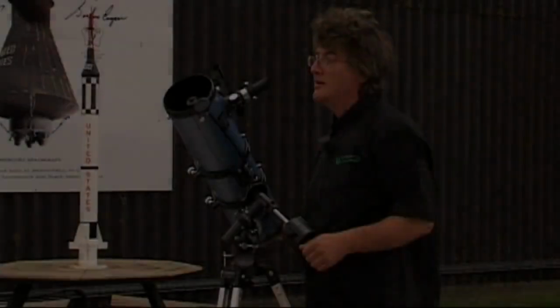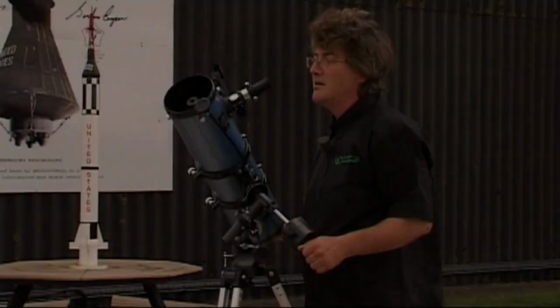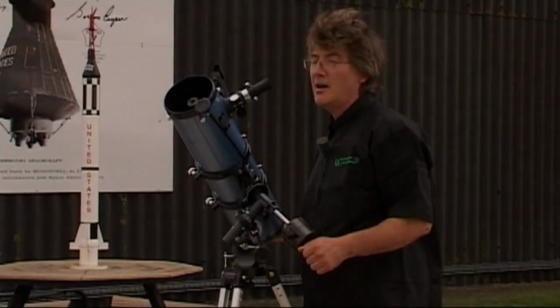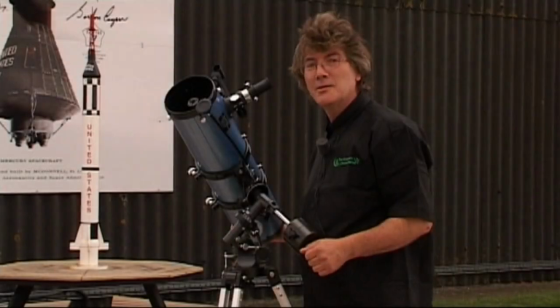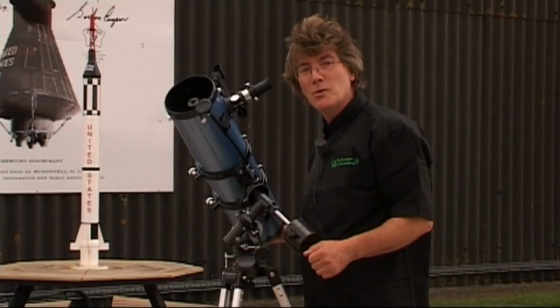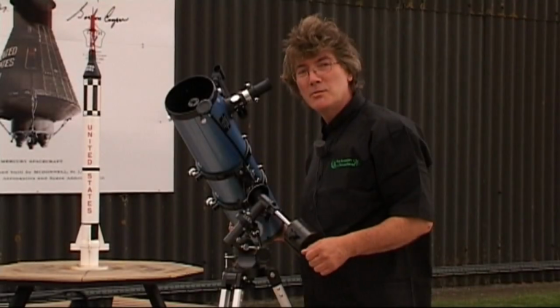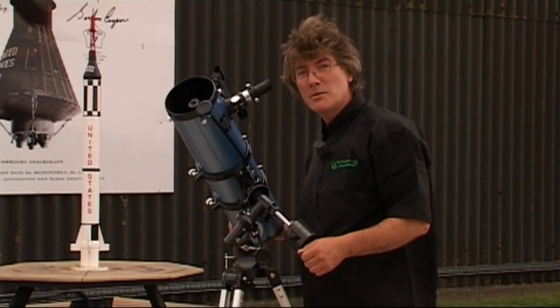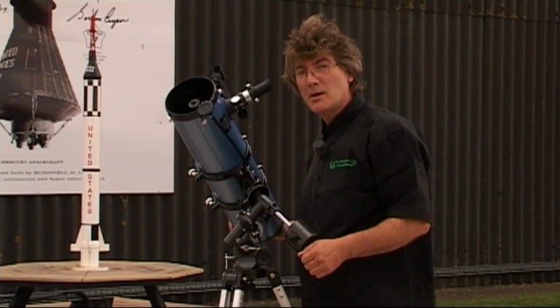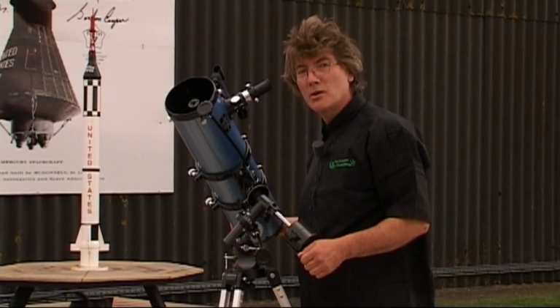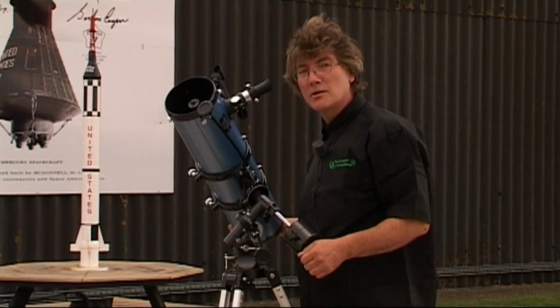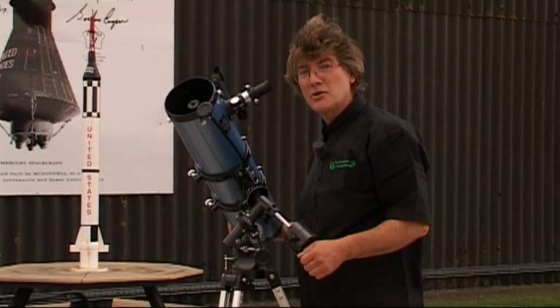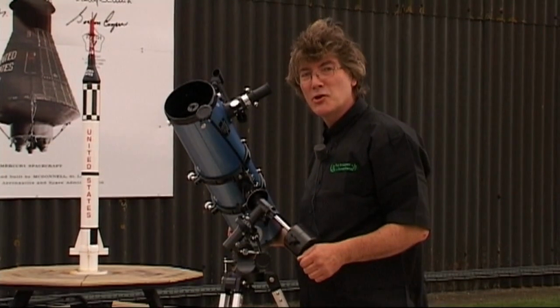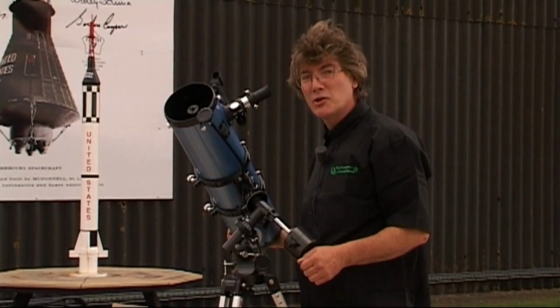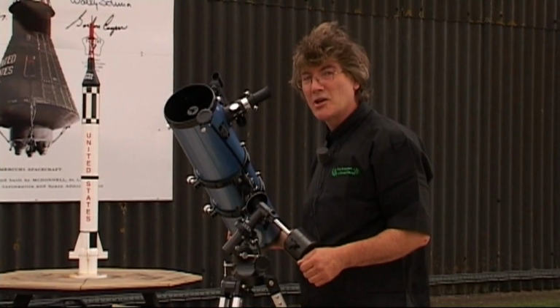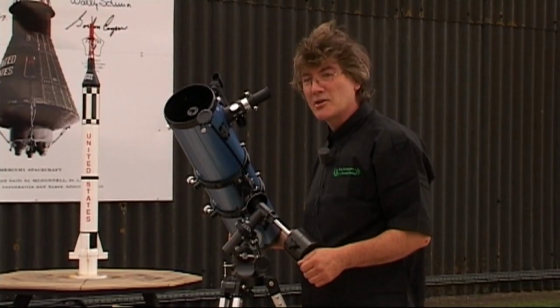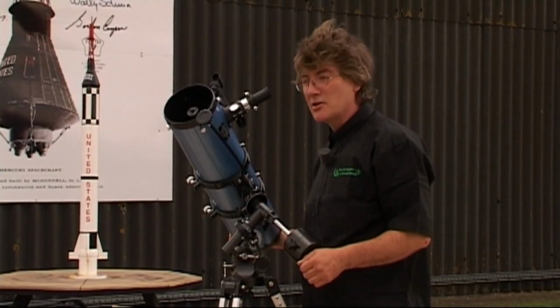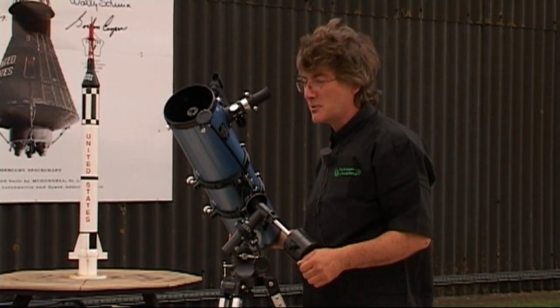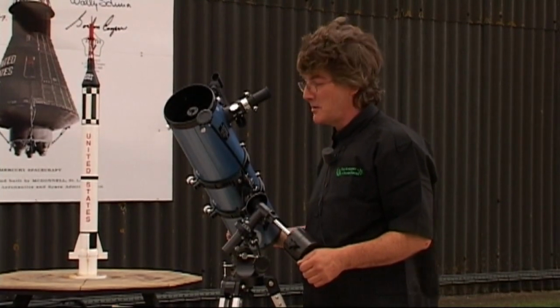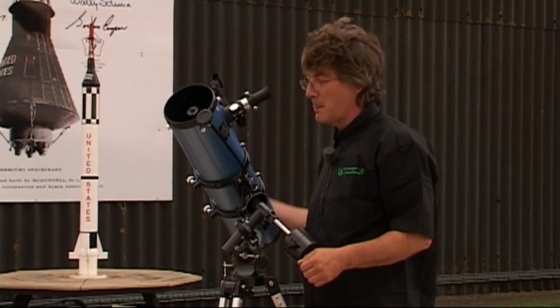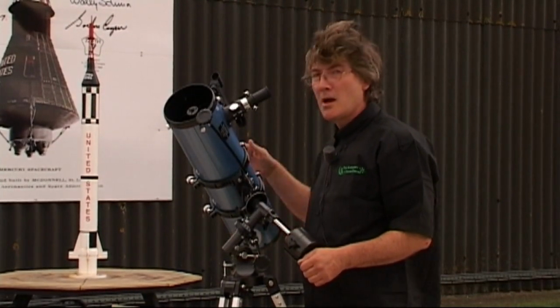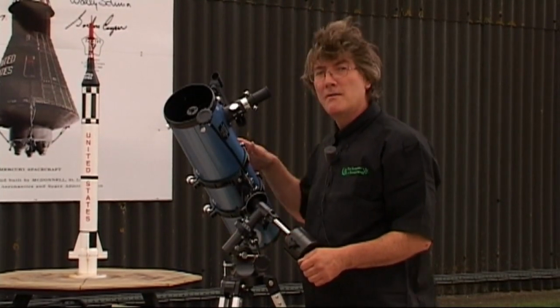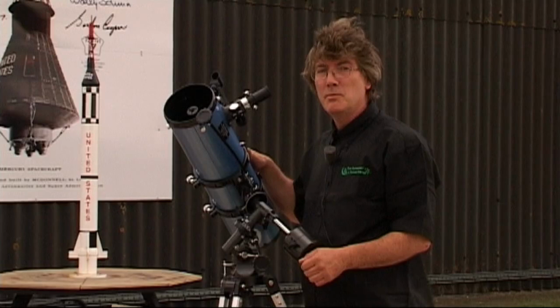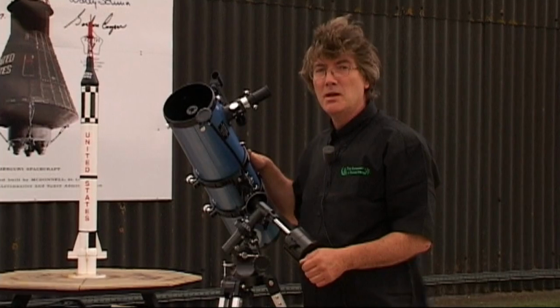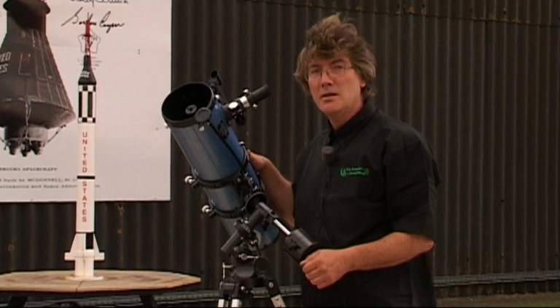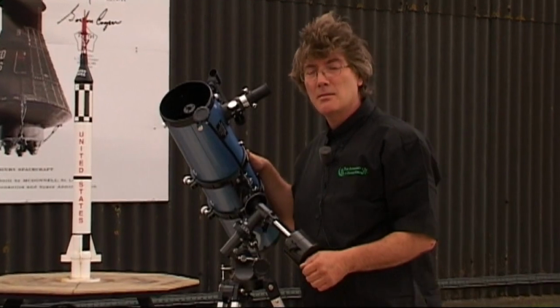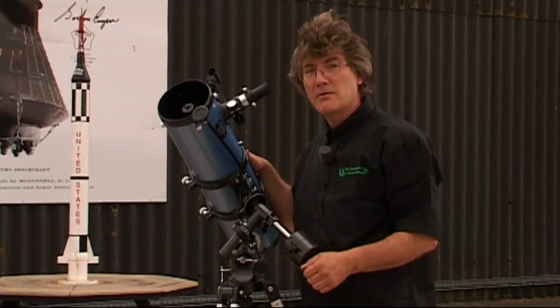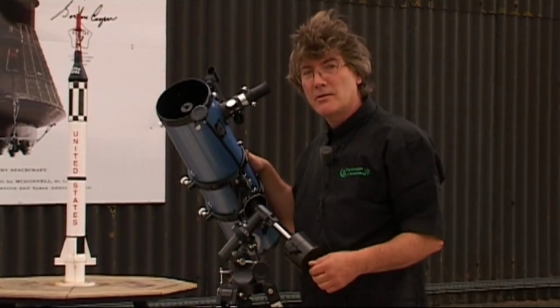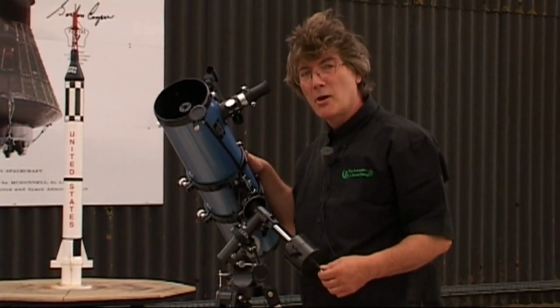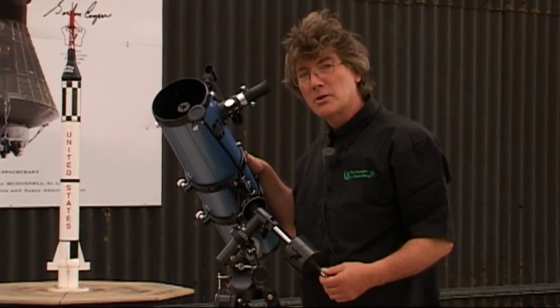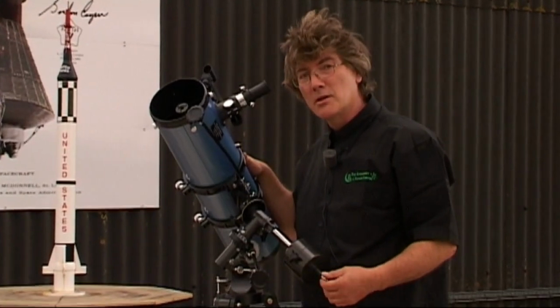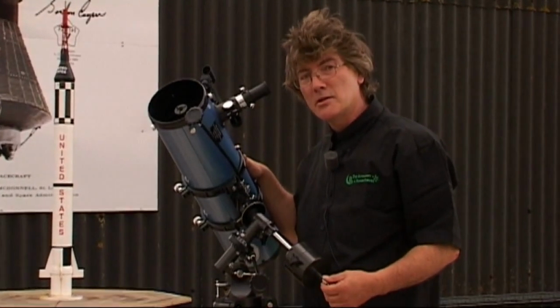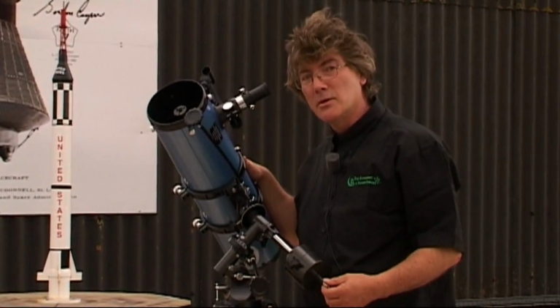Hi, welcome to my world of Newtonian telescopes. For me, my favourite optical instrument.